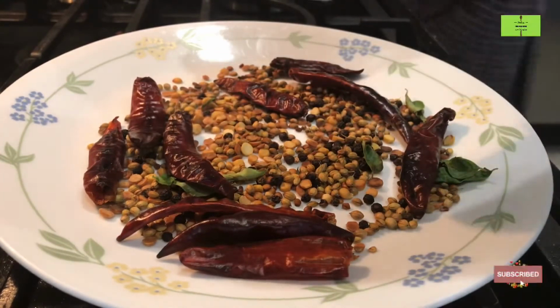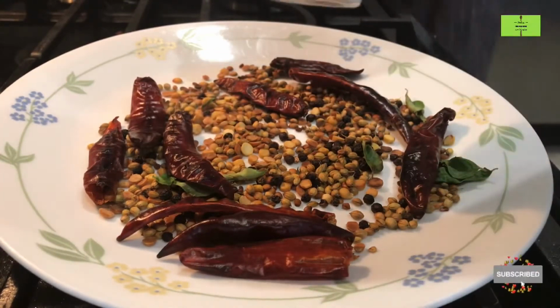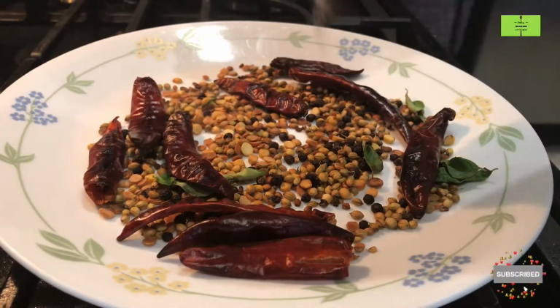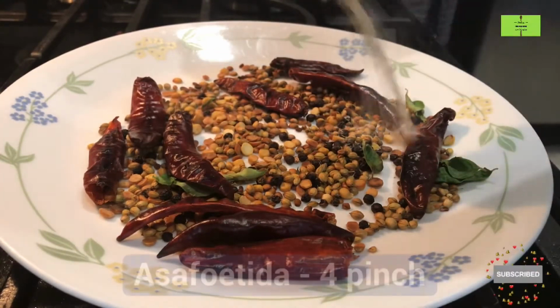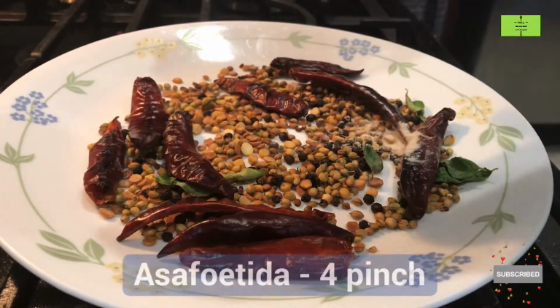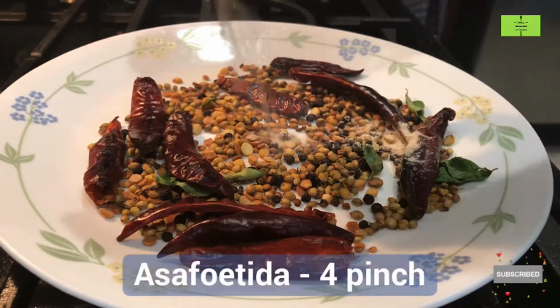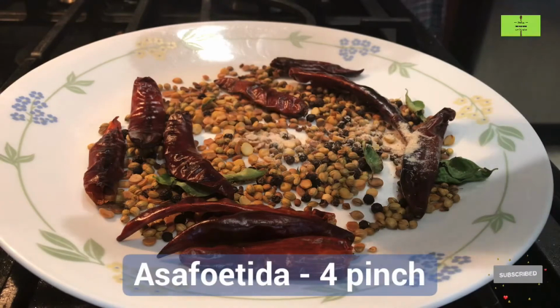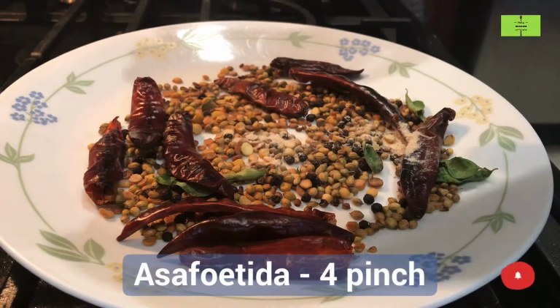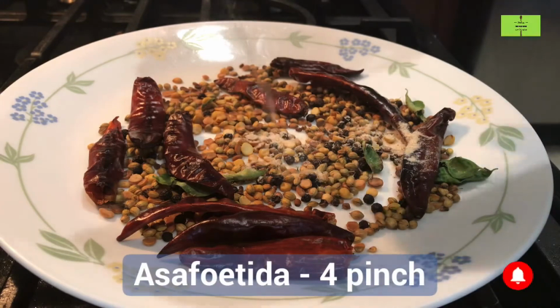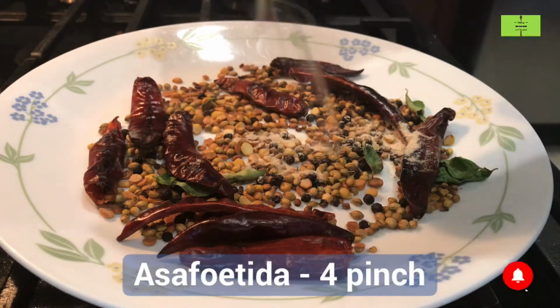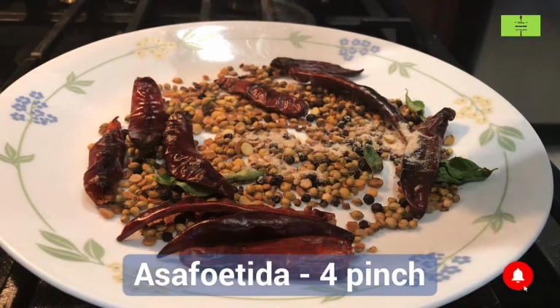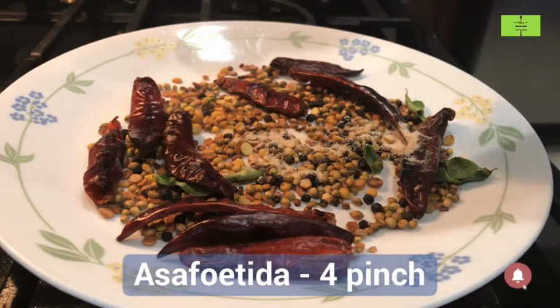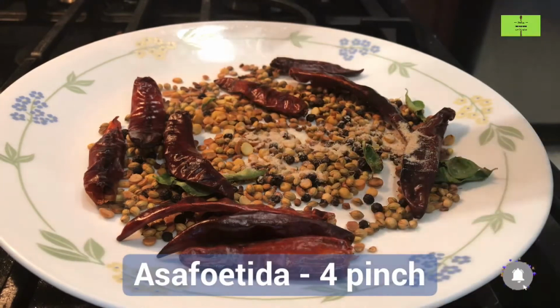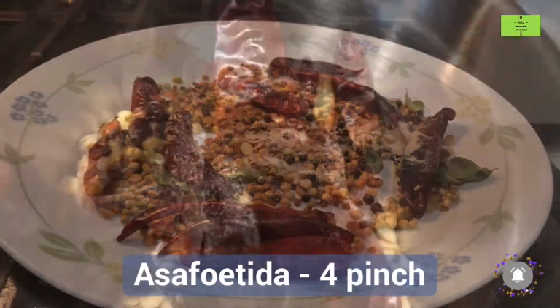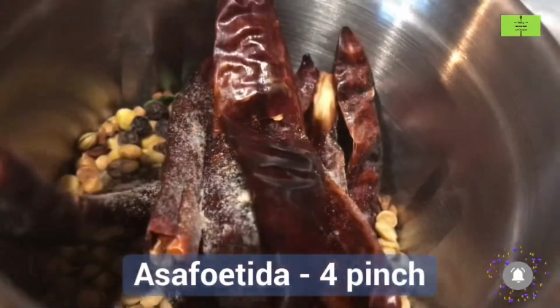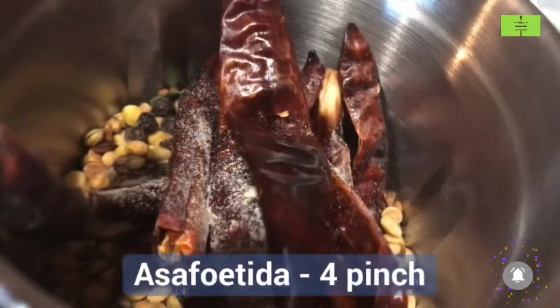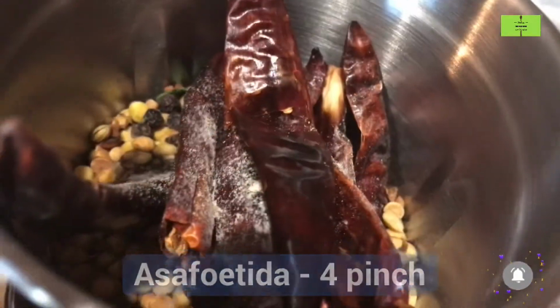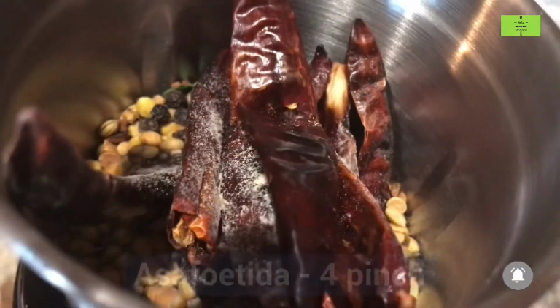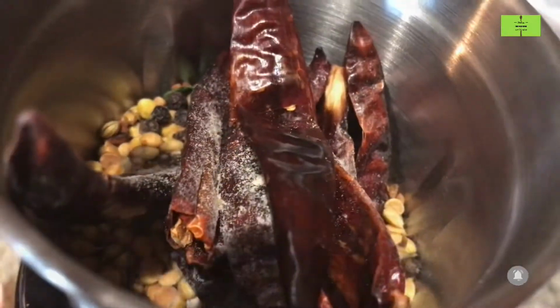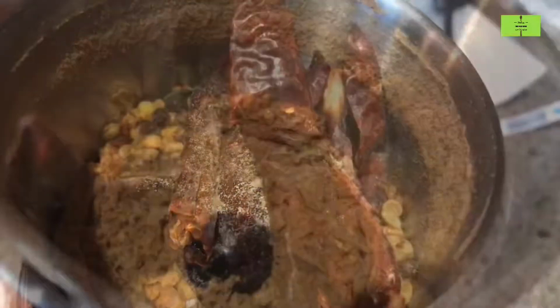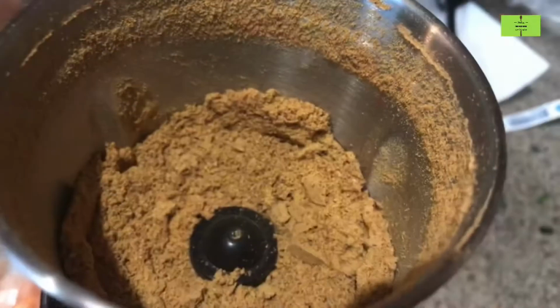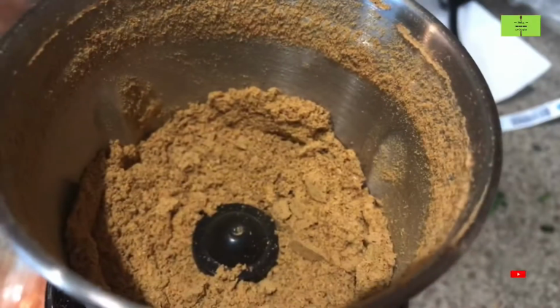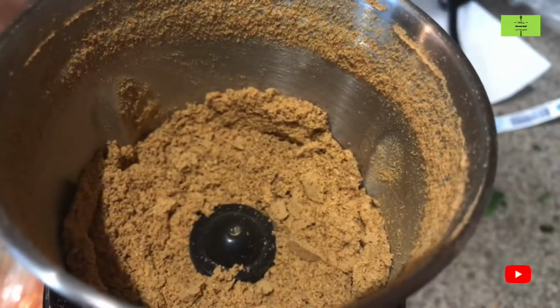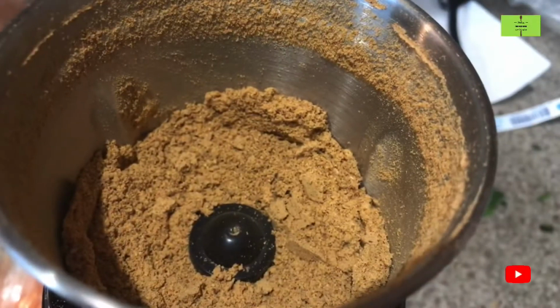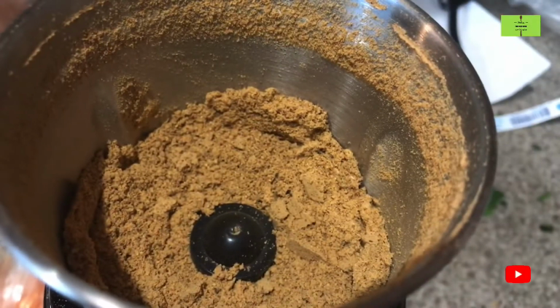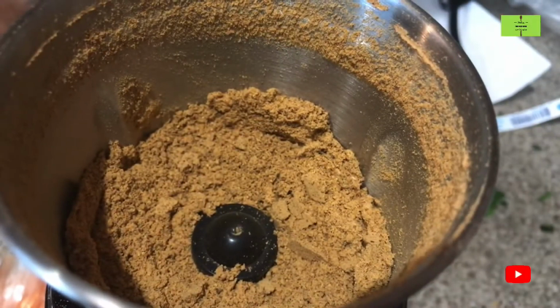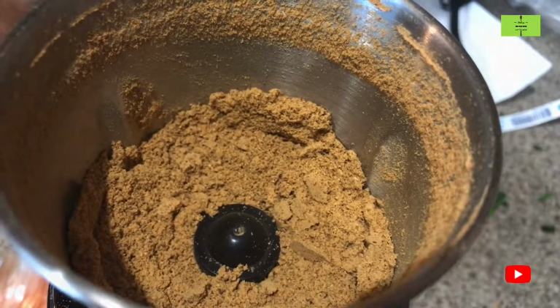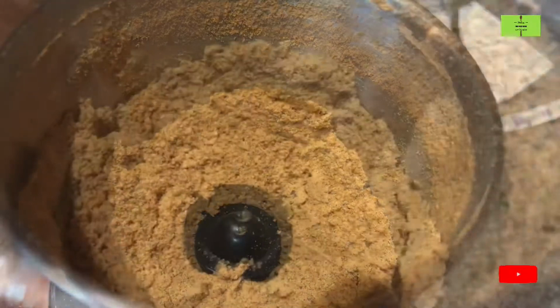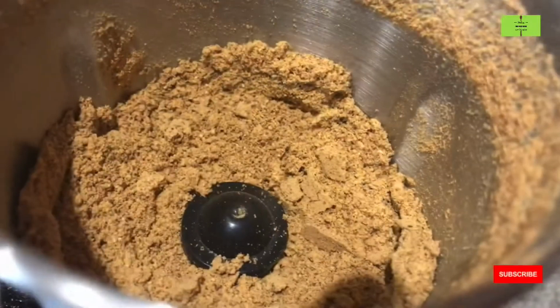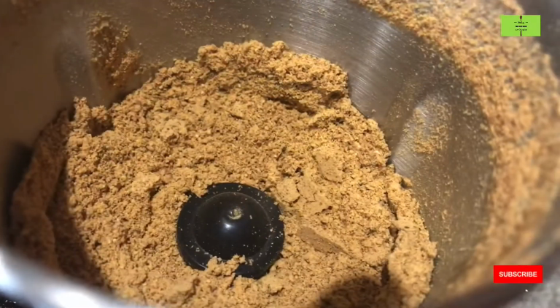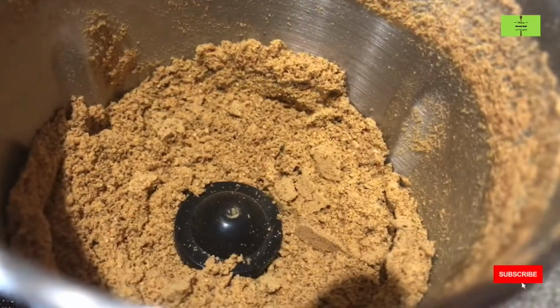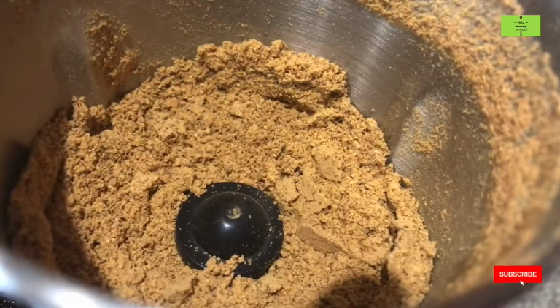Add four pinches of hing for flavor. Put it in a dry mixer and grind to a fine powder like this.